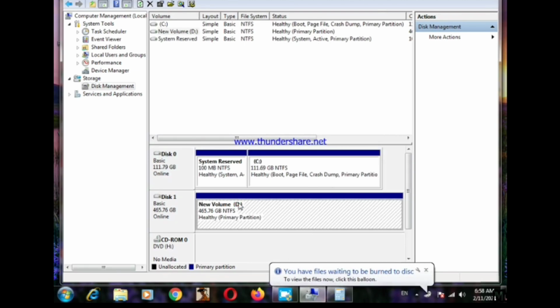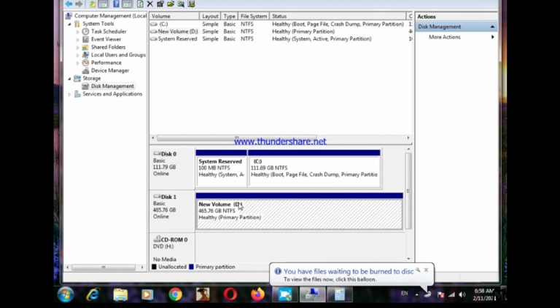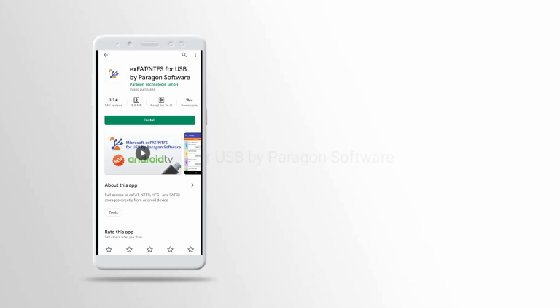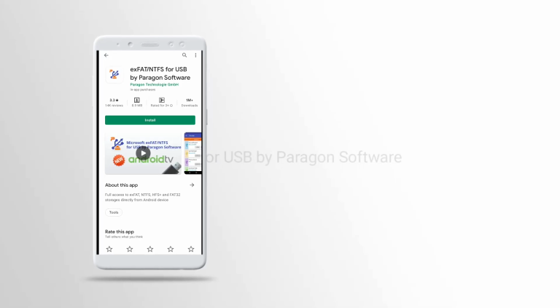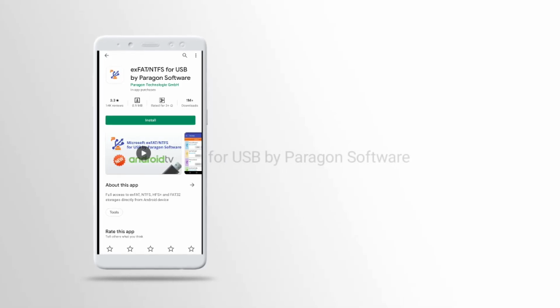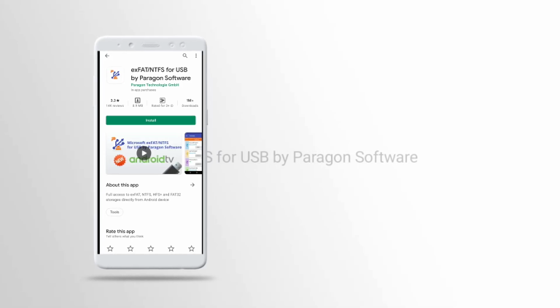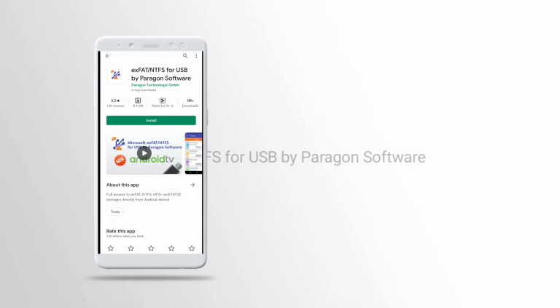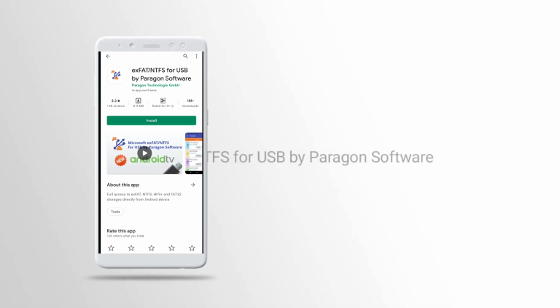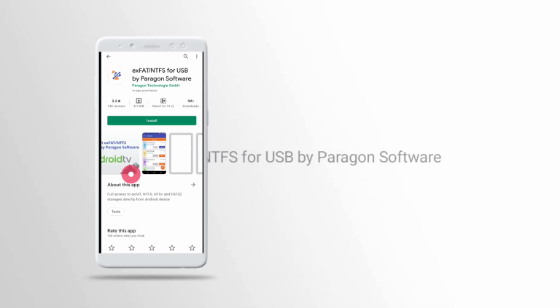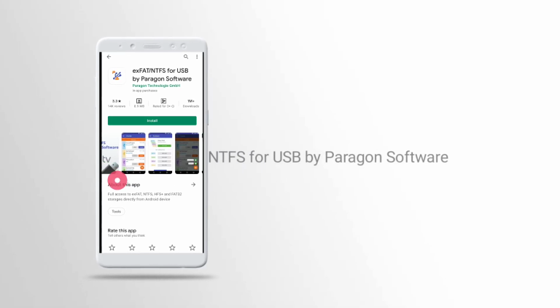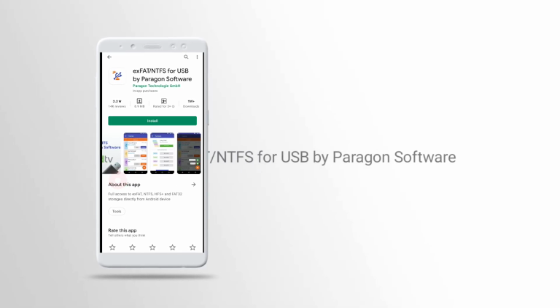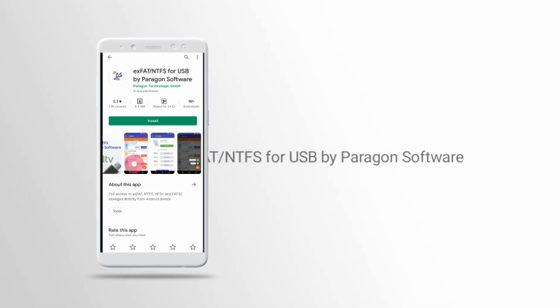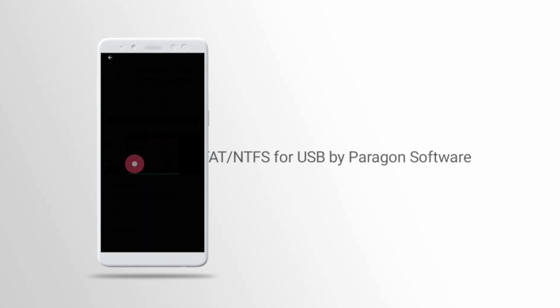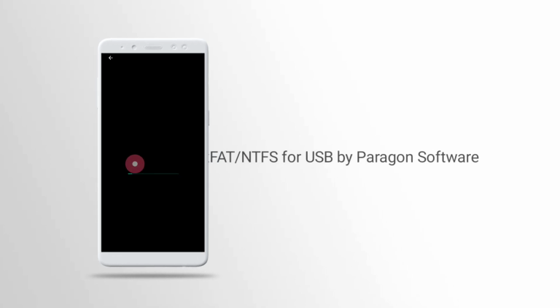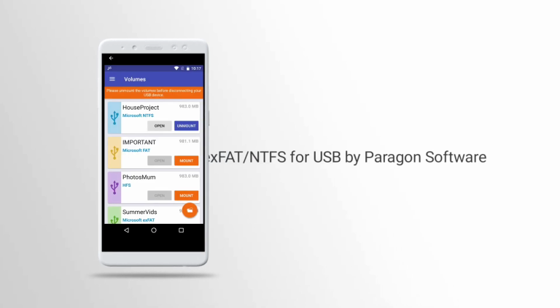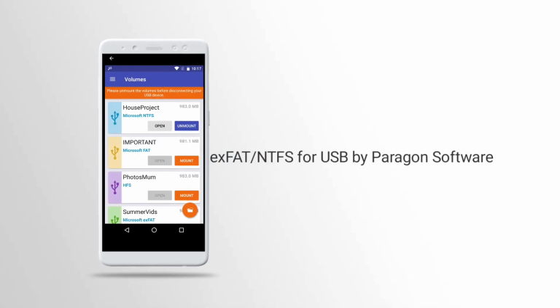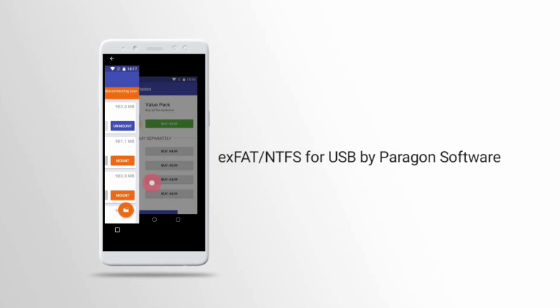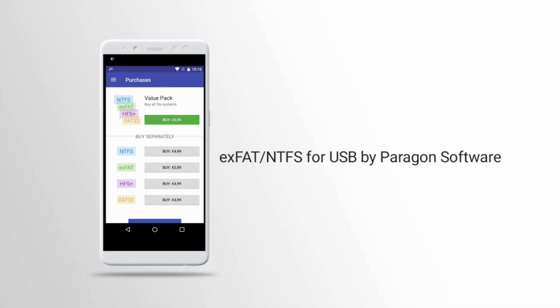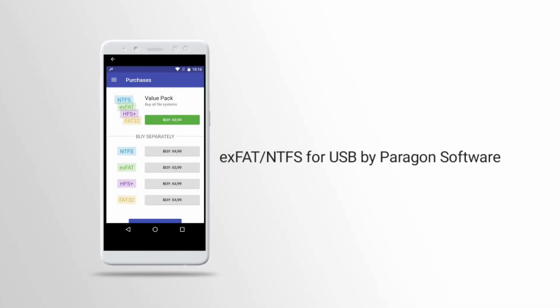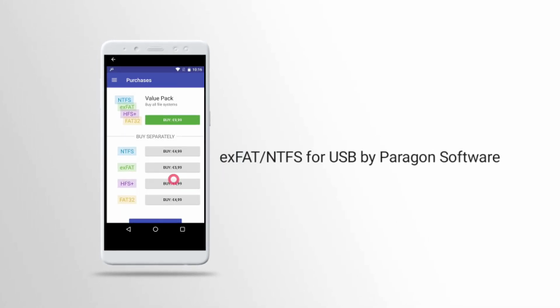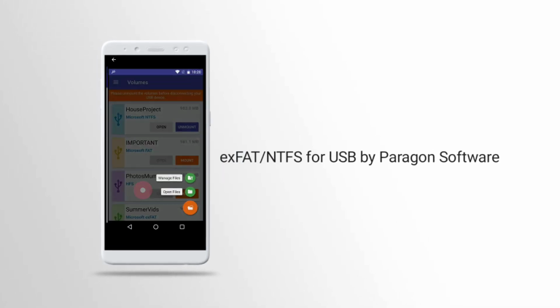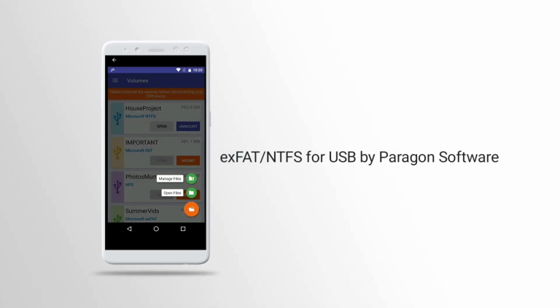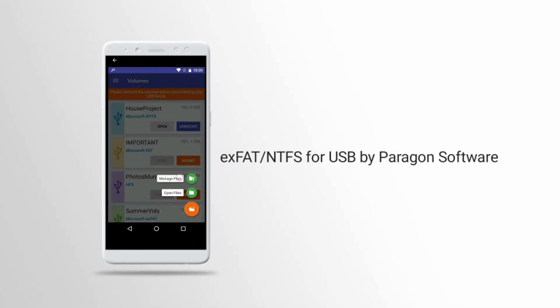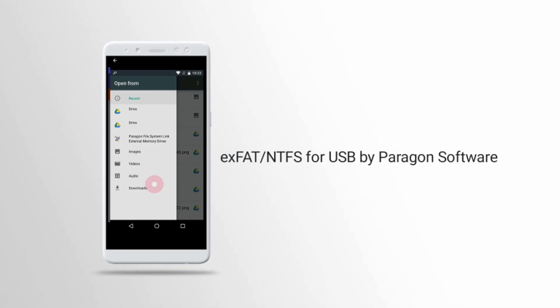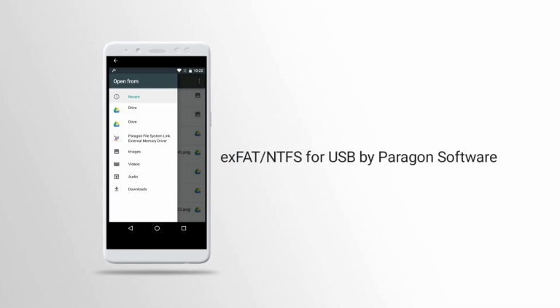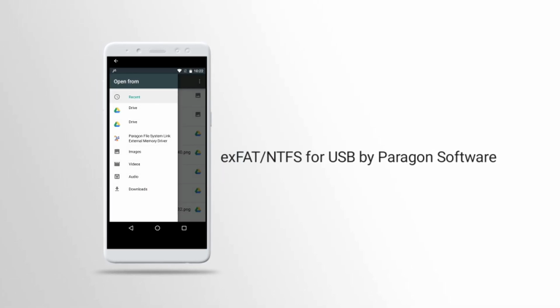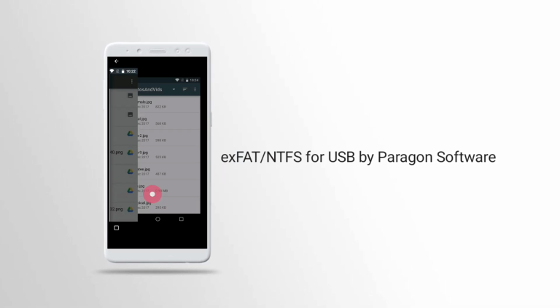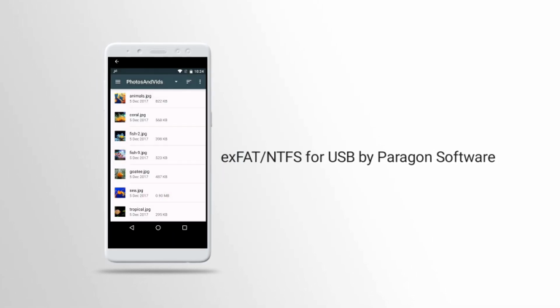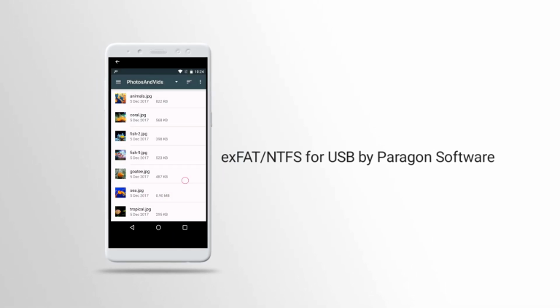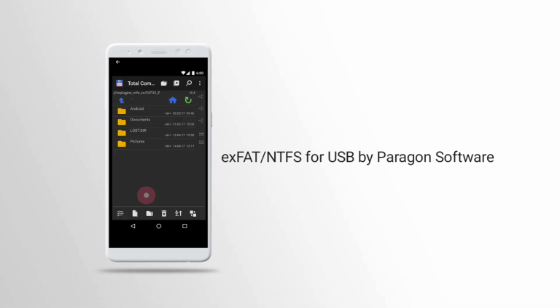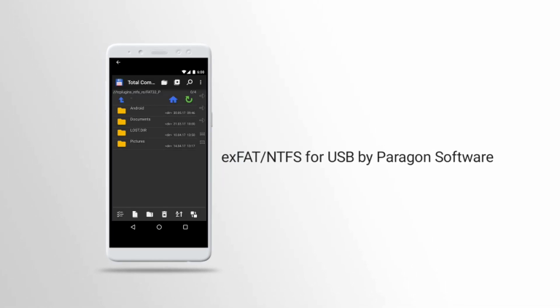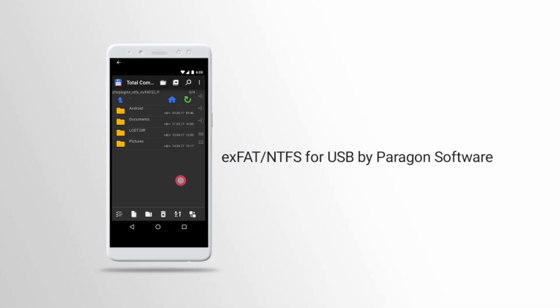Or you can also try this app — you'll be able to mount and unmount every single volume on your hard disk. But this is a paid app.